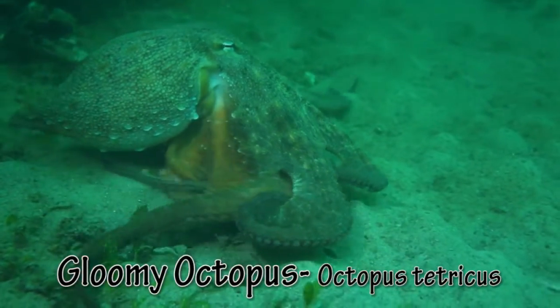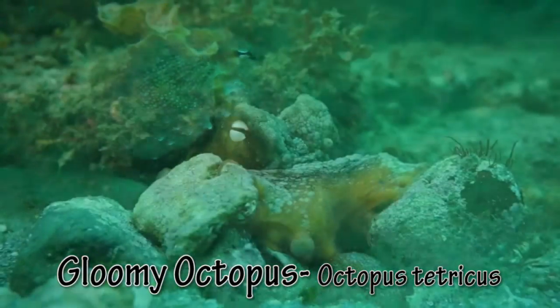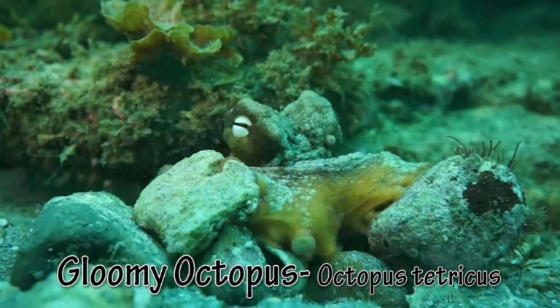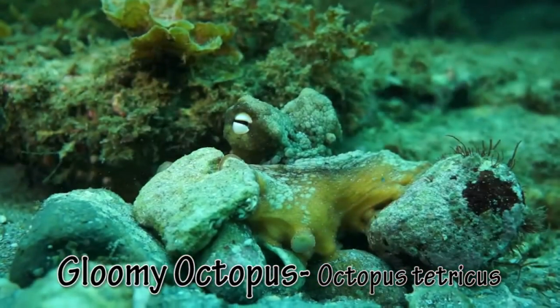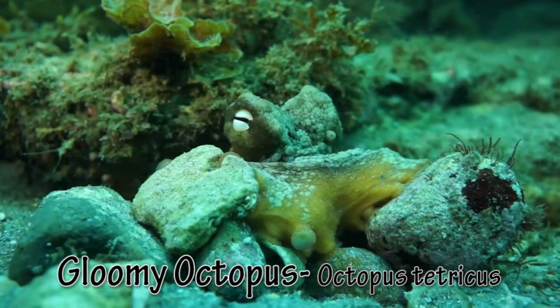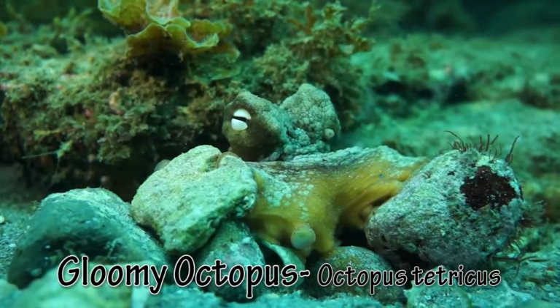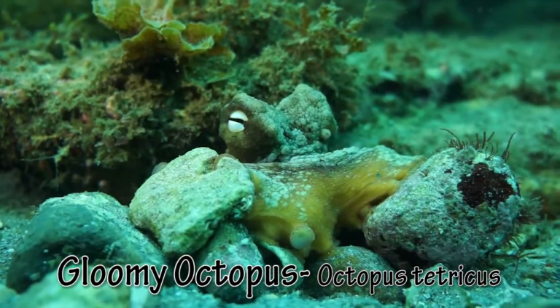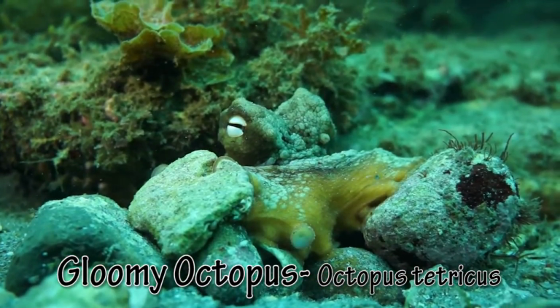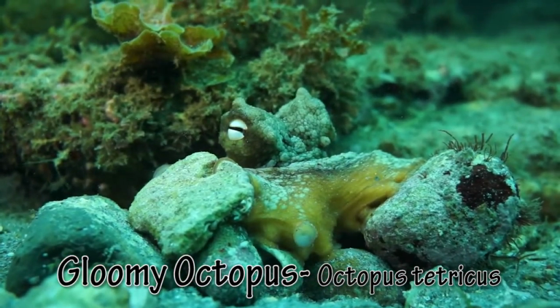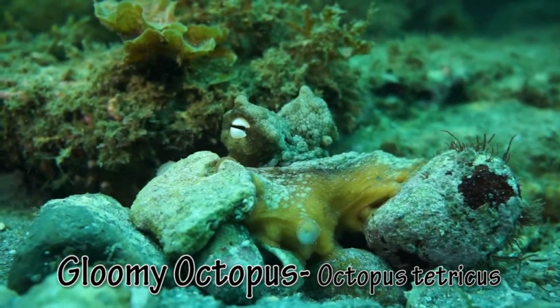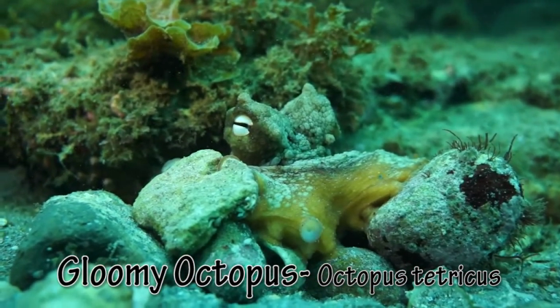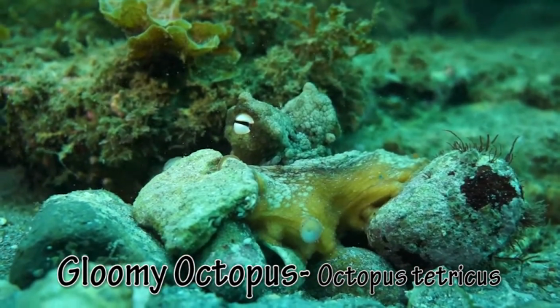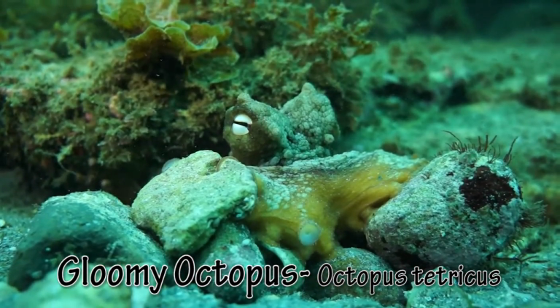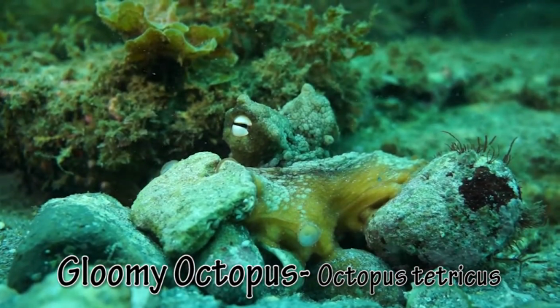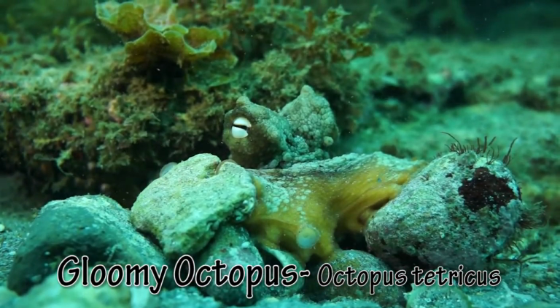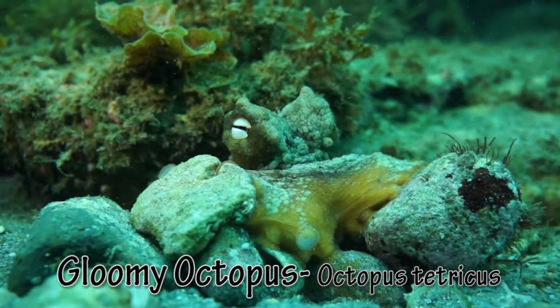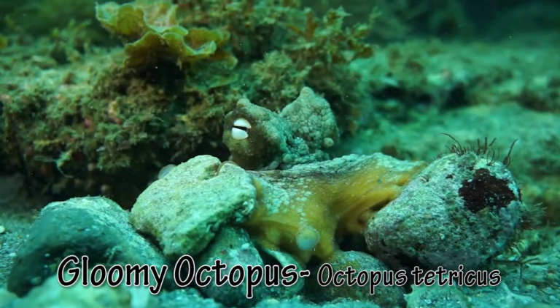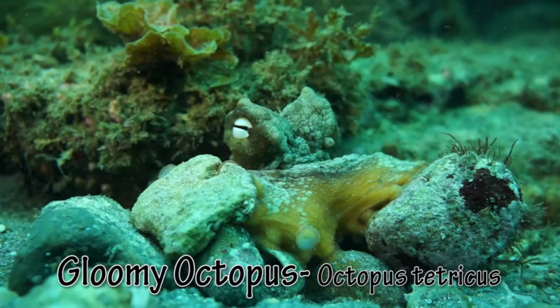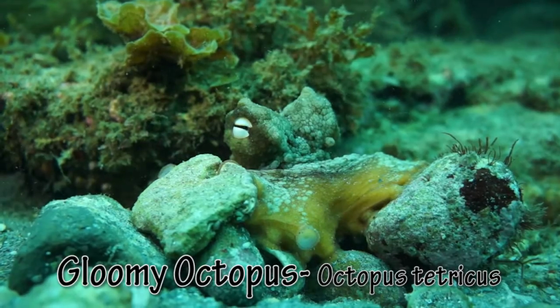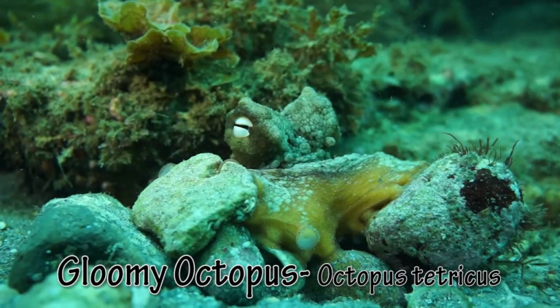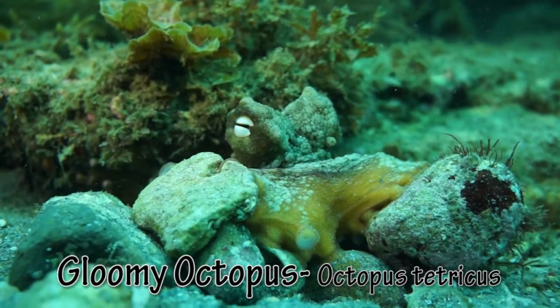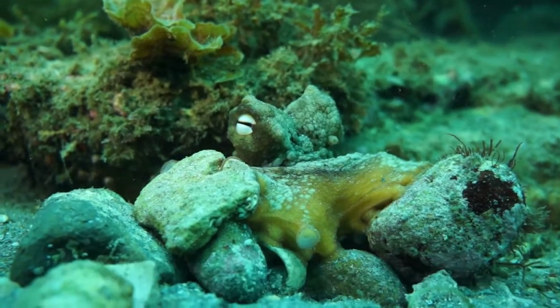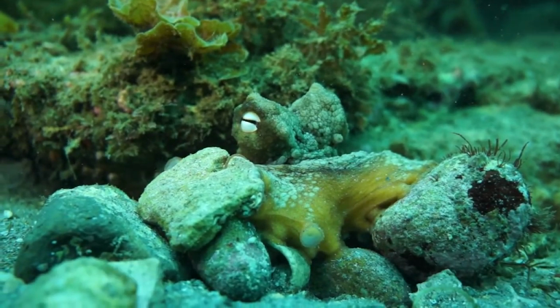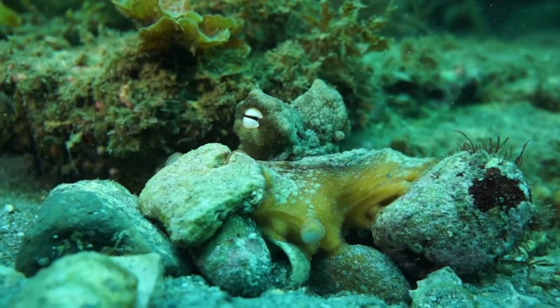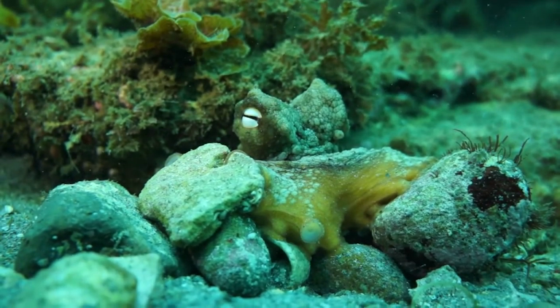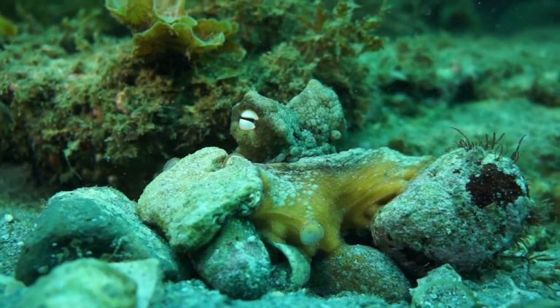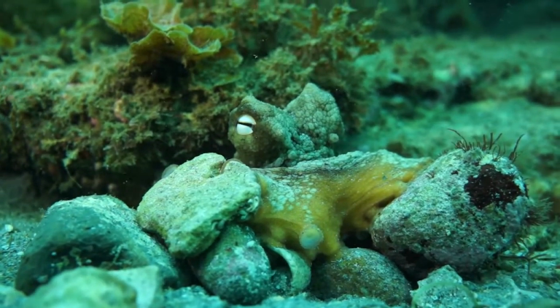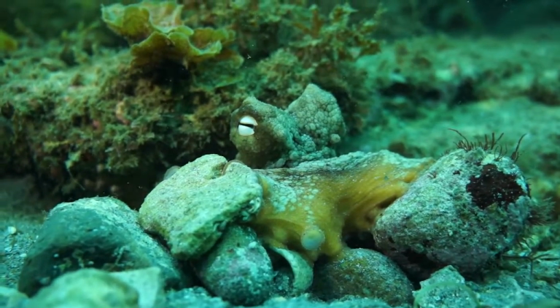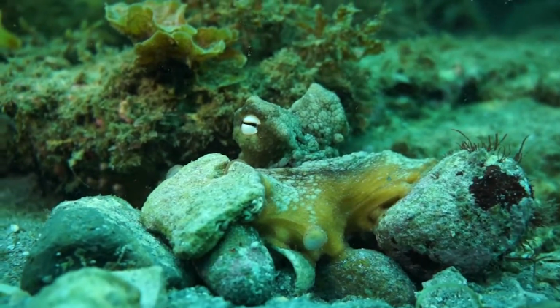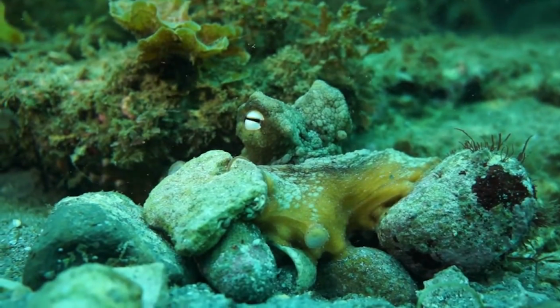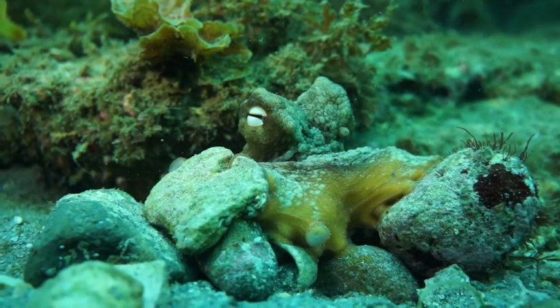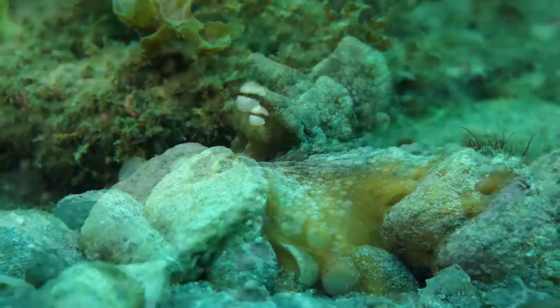The gloomy octopus squeezes into crevices, covering itself with old shells and rocks.